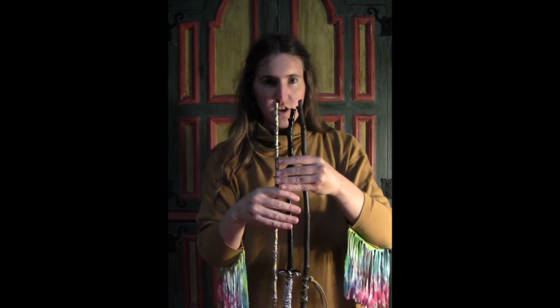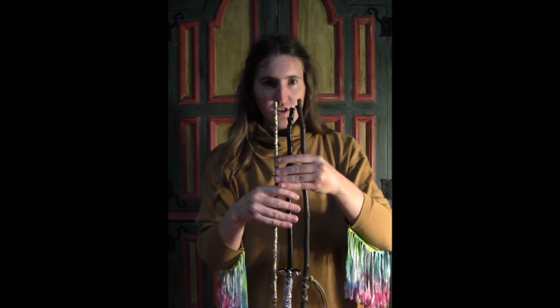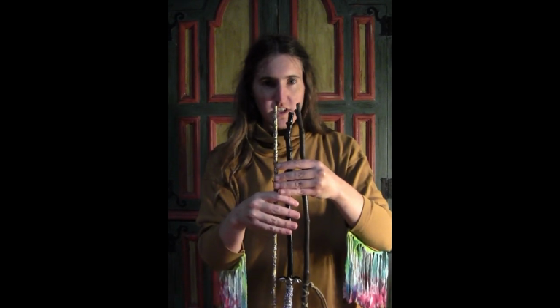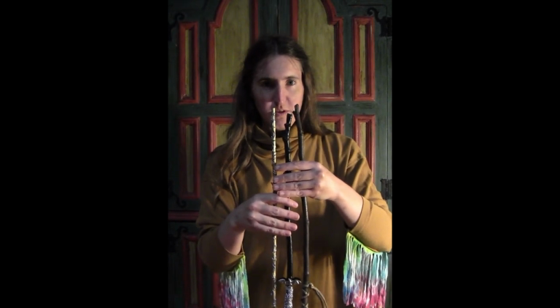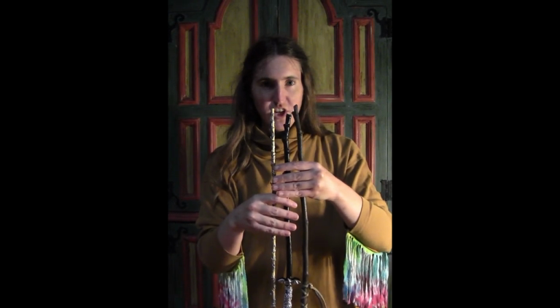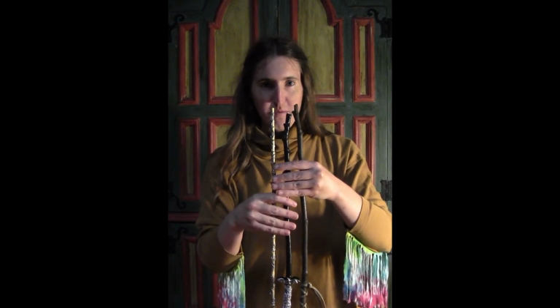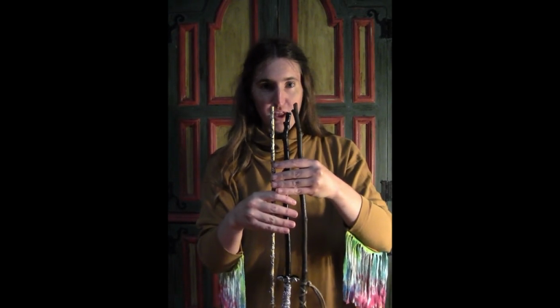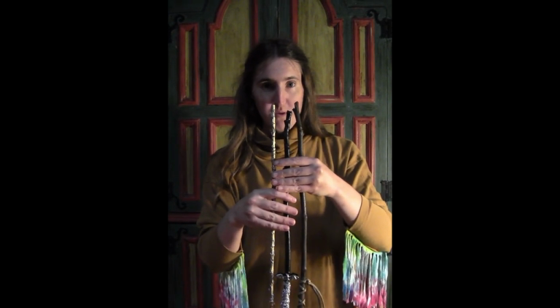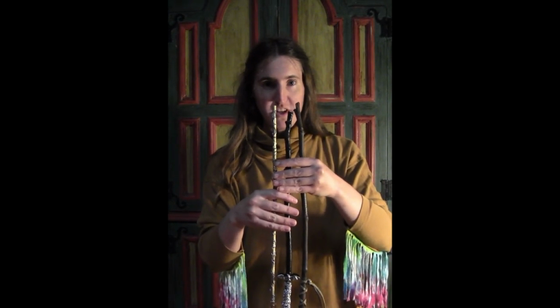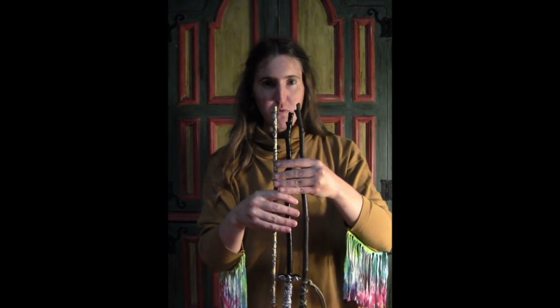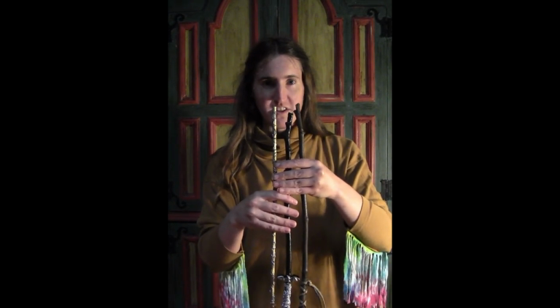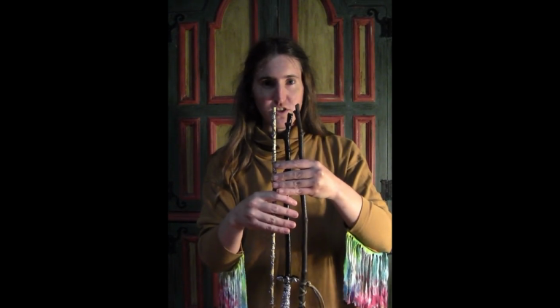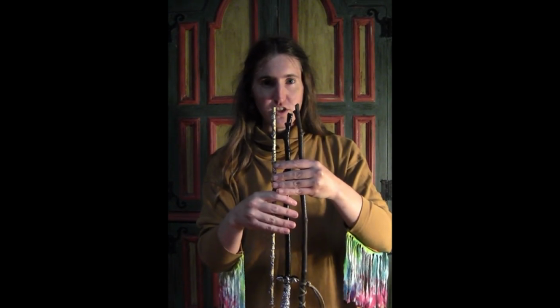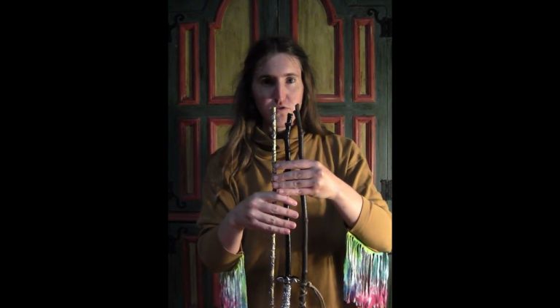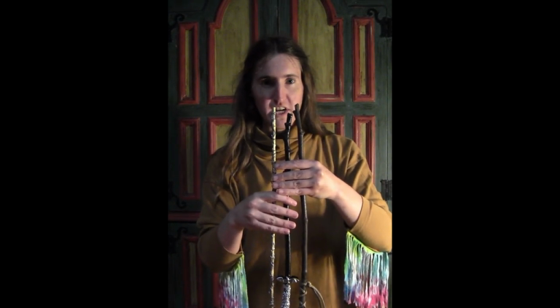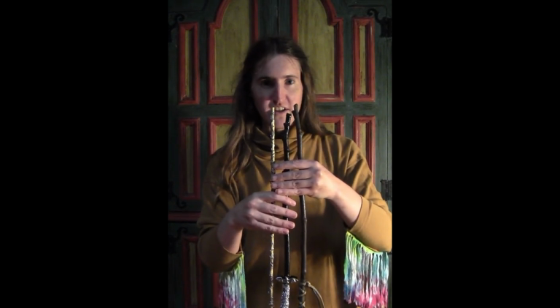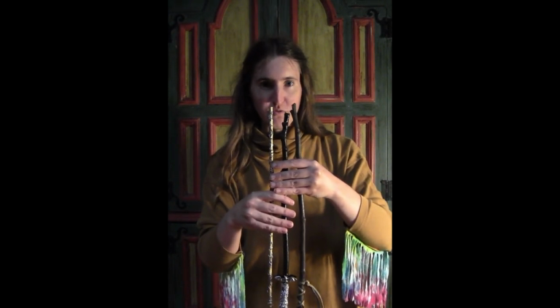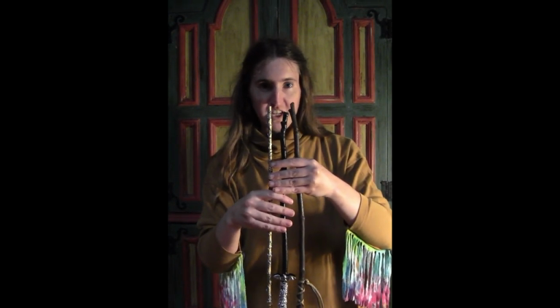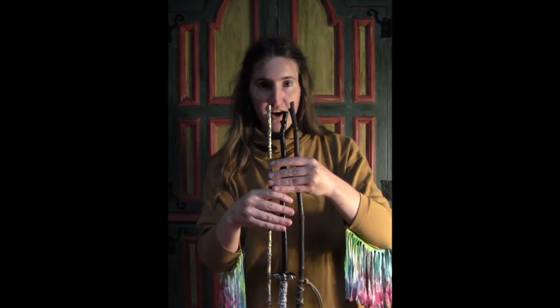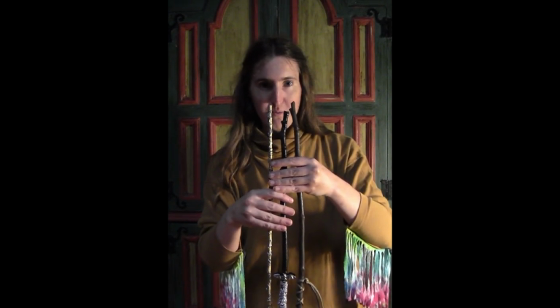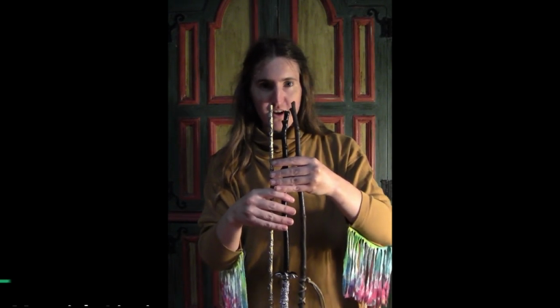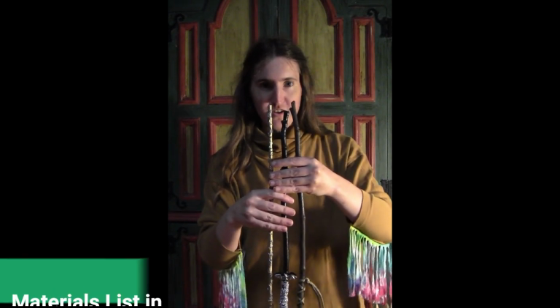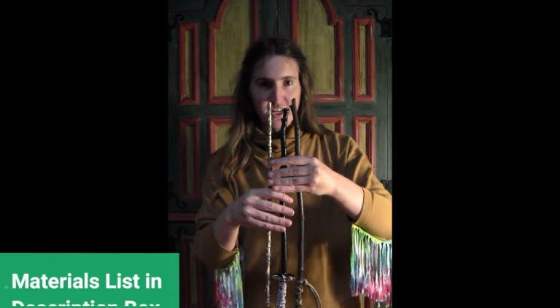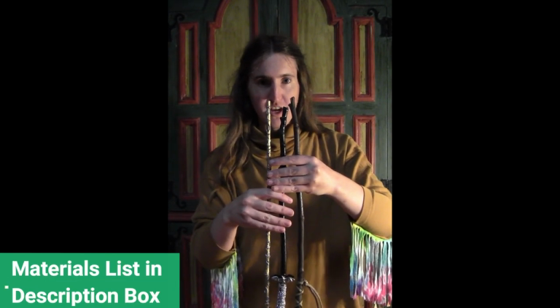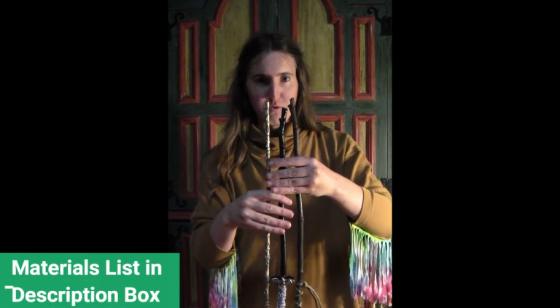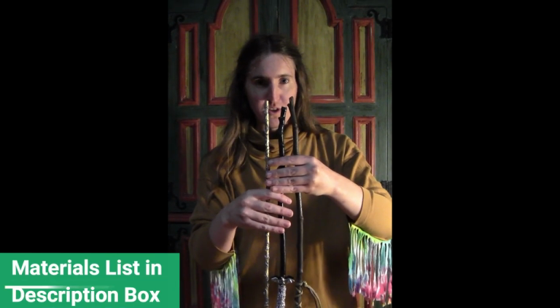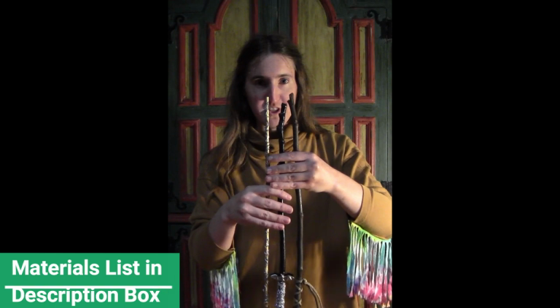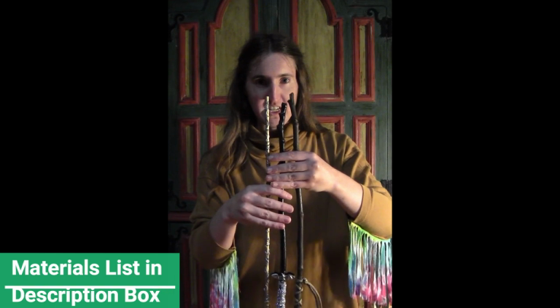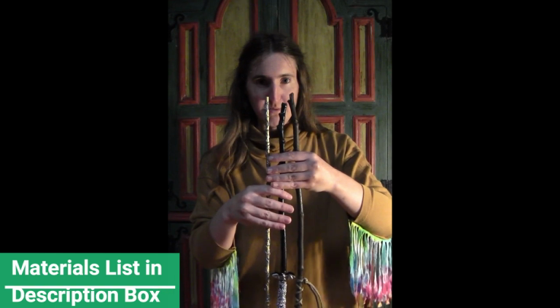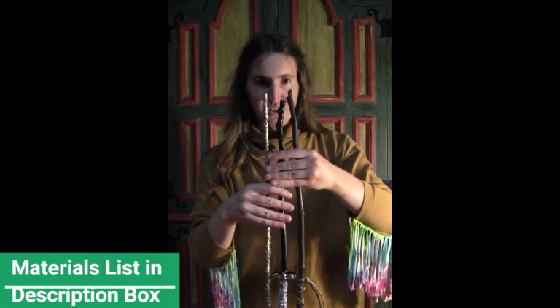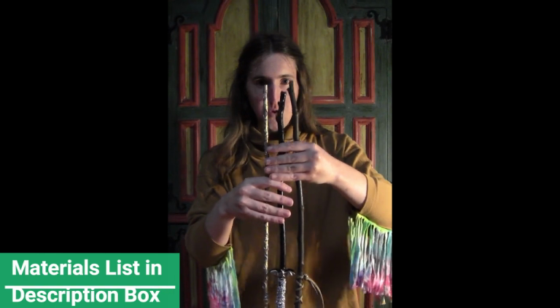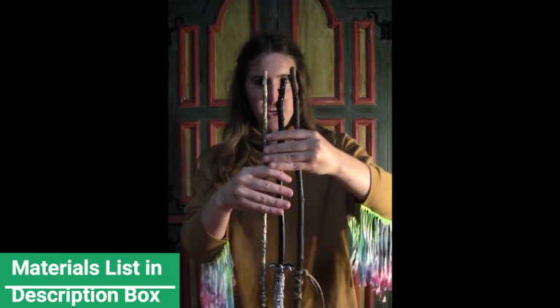Today I'm going to show you how to make three magic wands that you can use for costumes like Harry Potter or any other type of wizard that needs a magic wand.